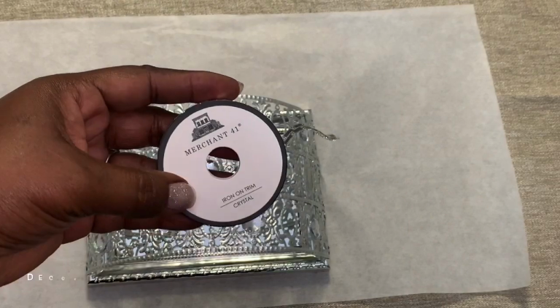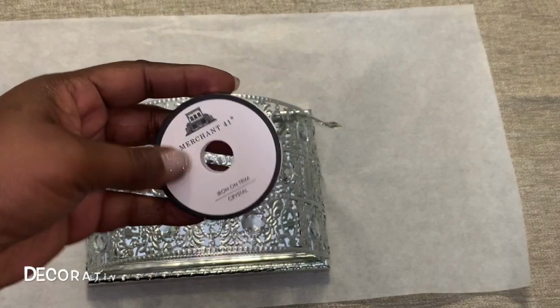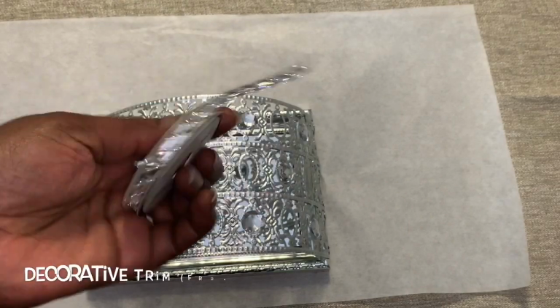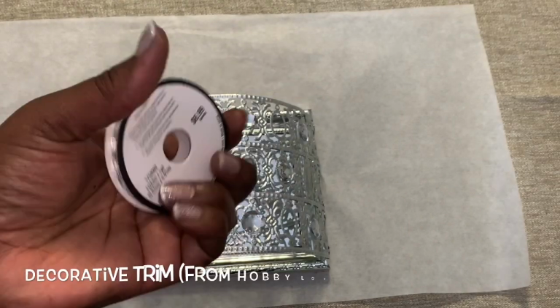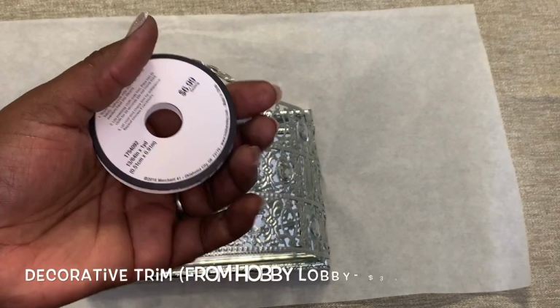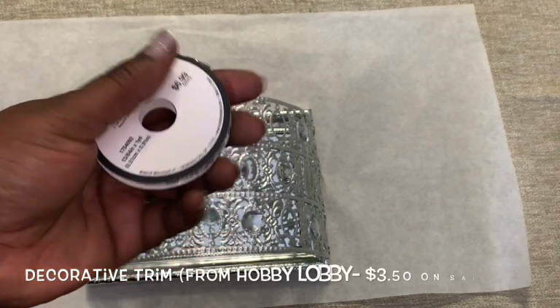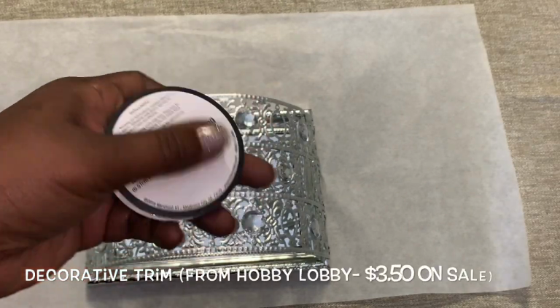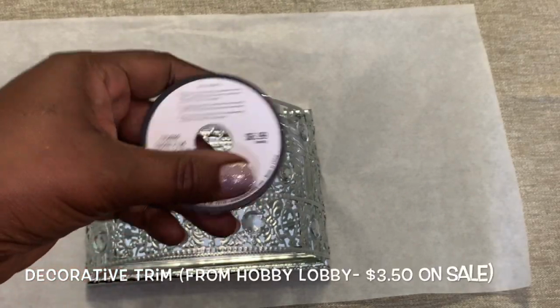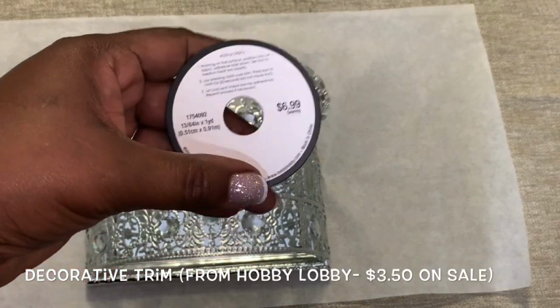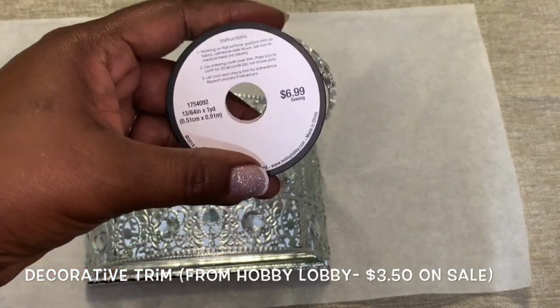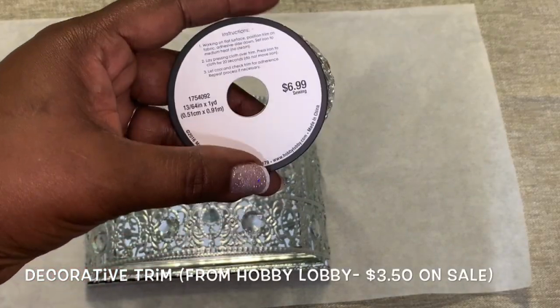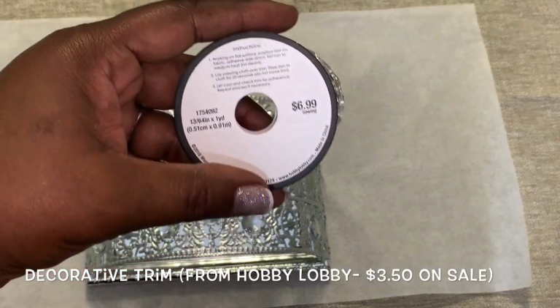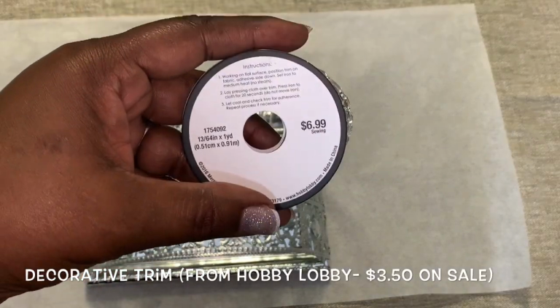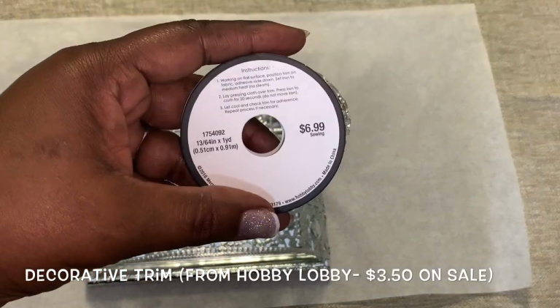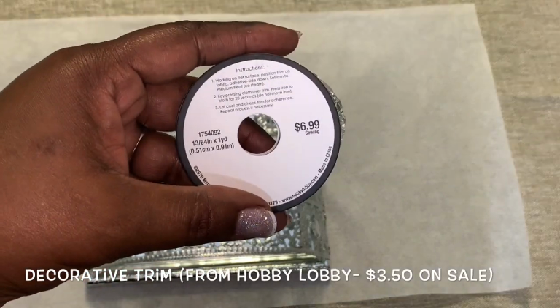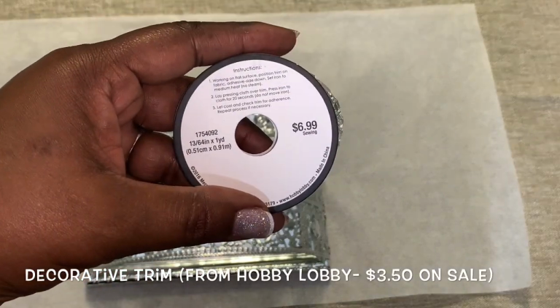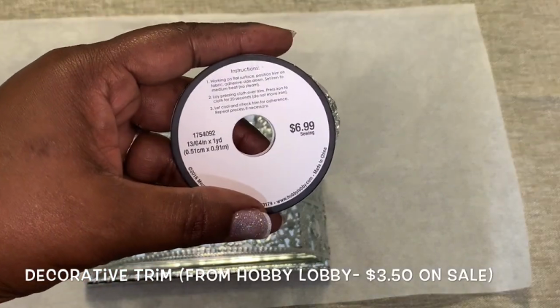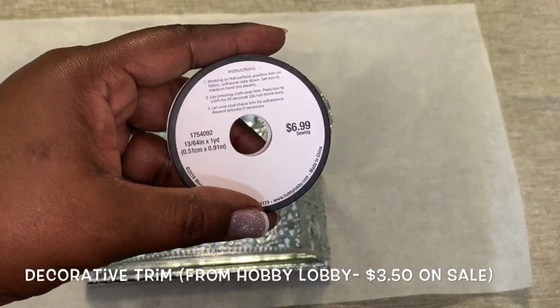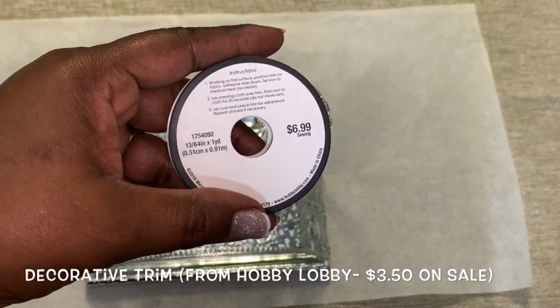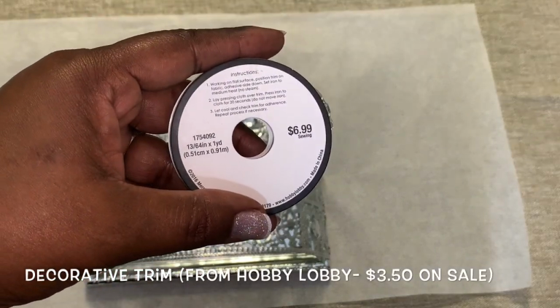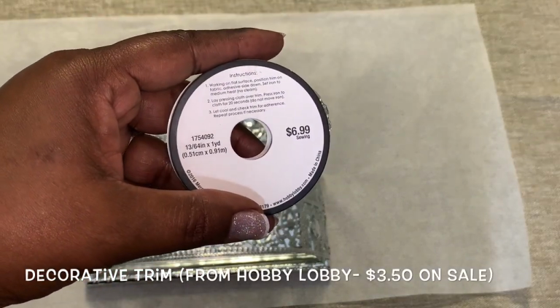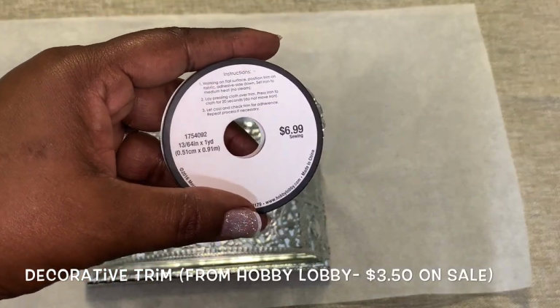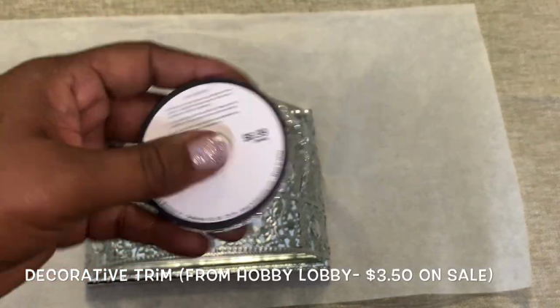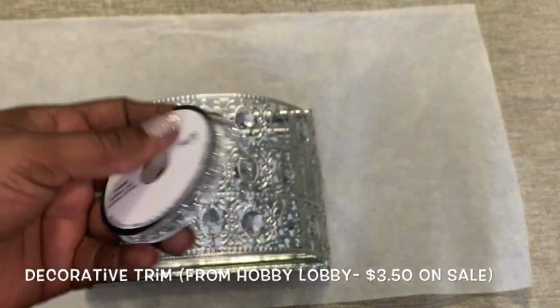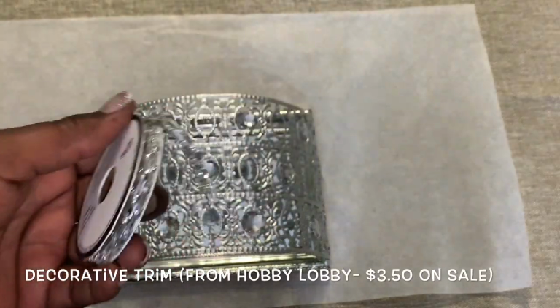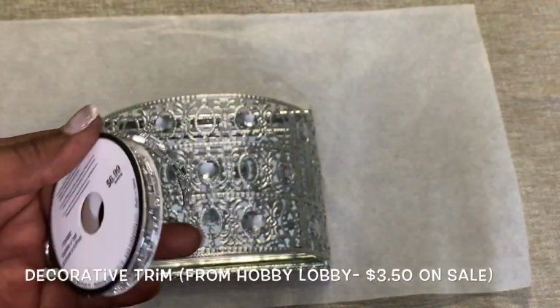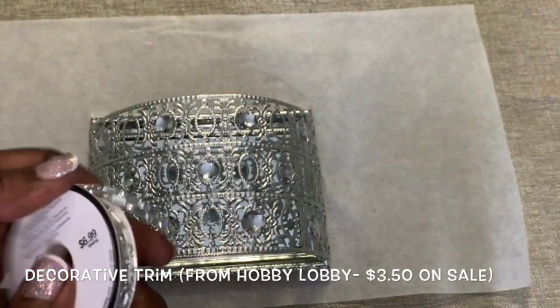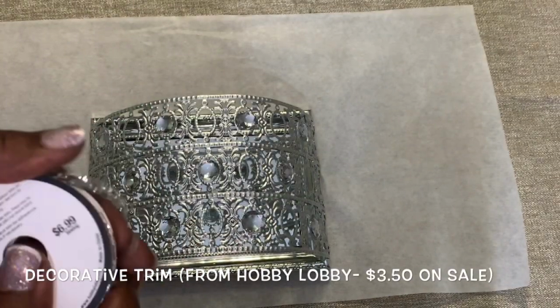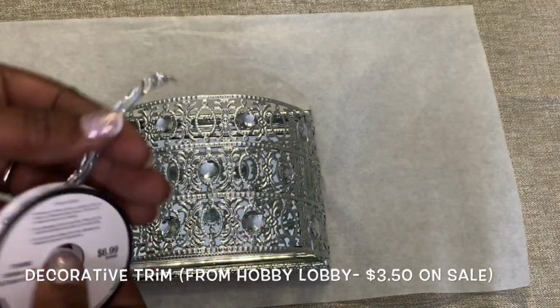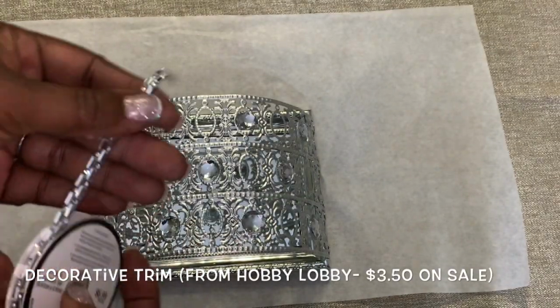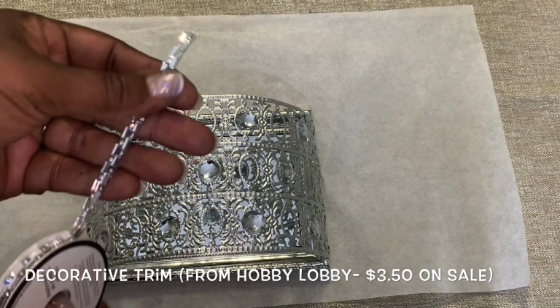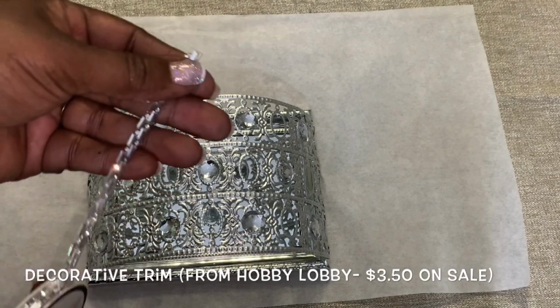To add just a bit more sparkle, I'm adding this decorative trim that I picked up from Hobby Lobby.